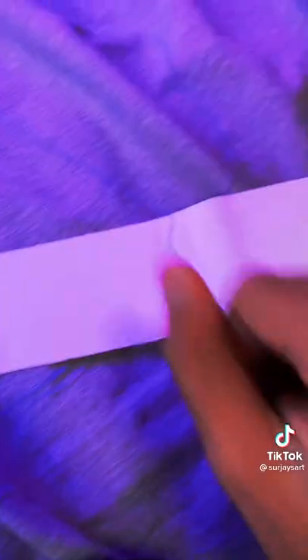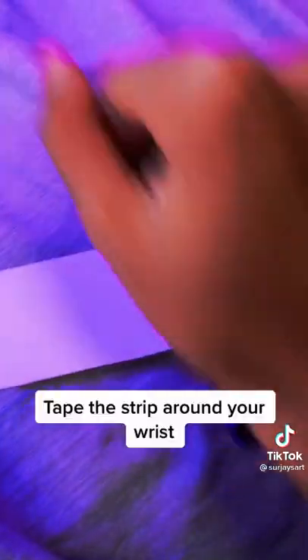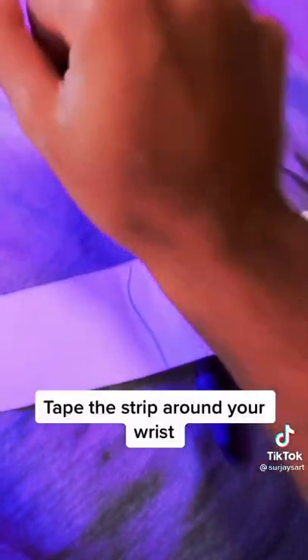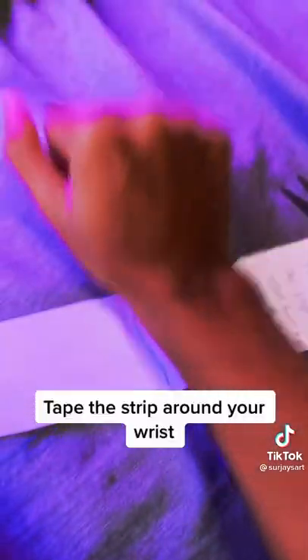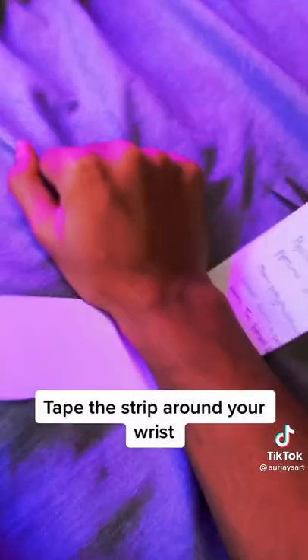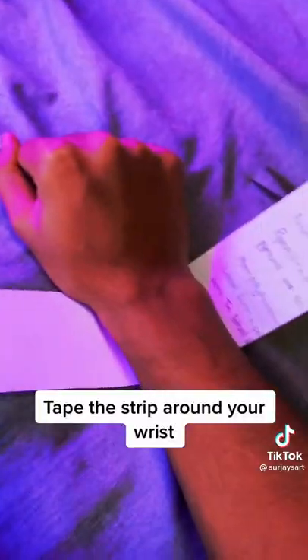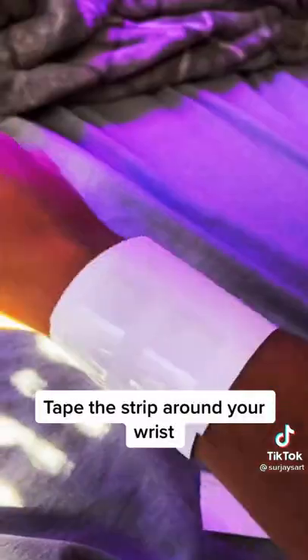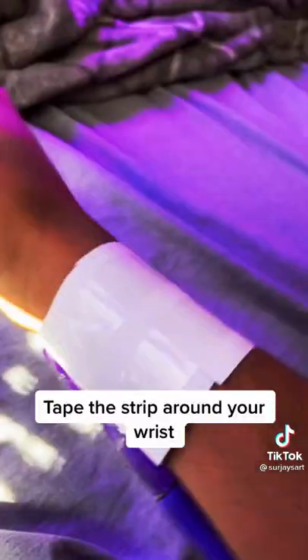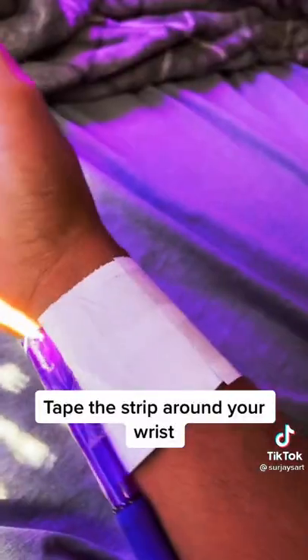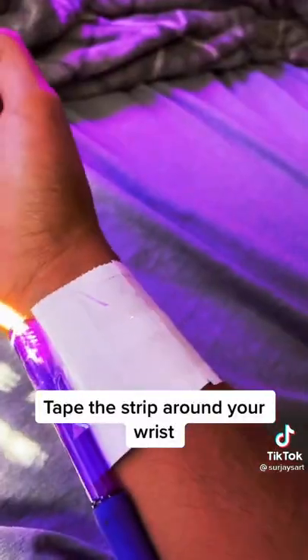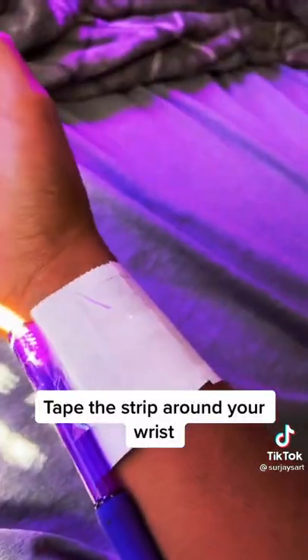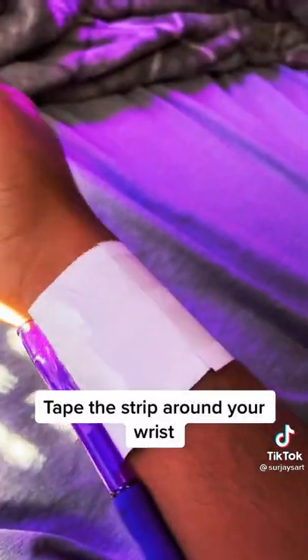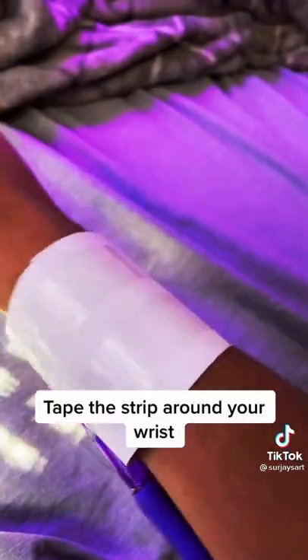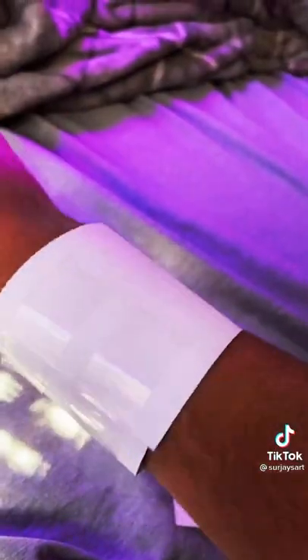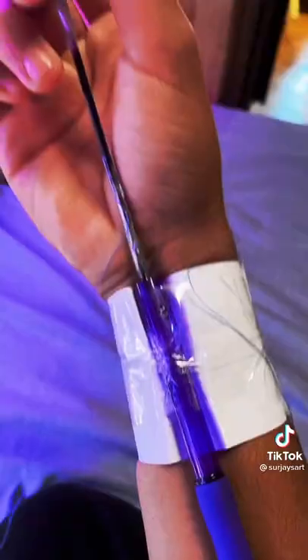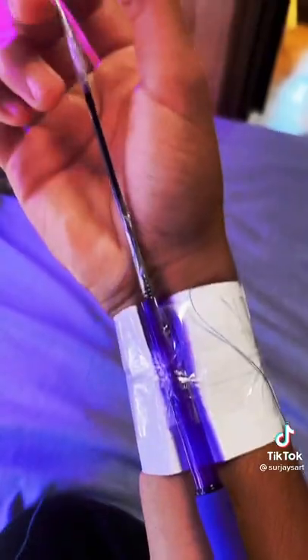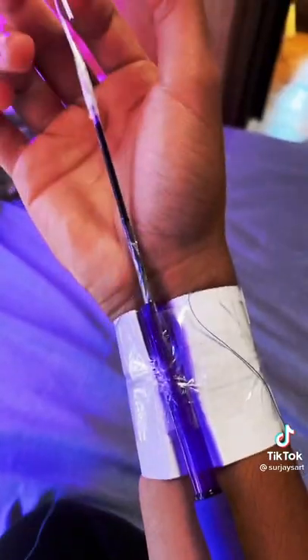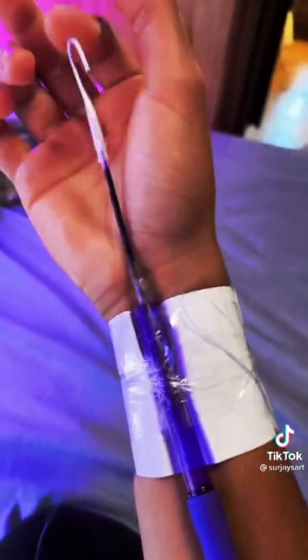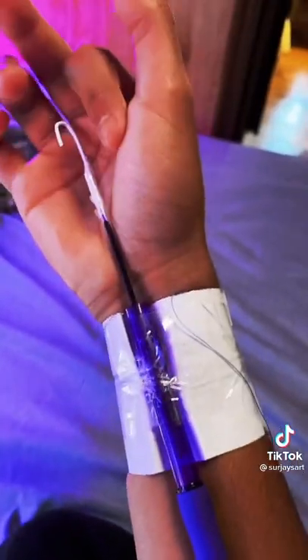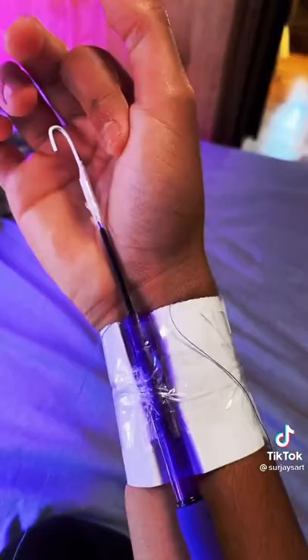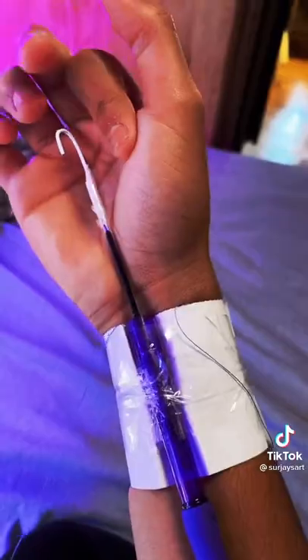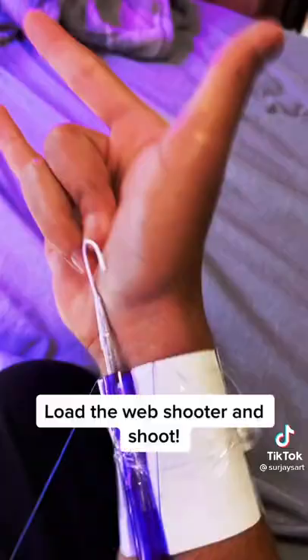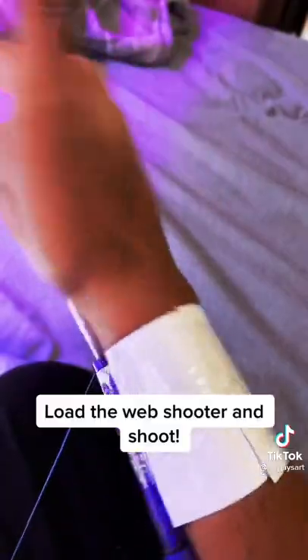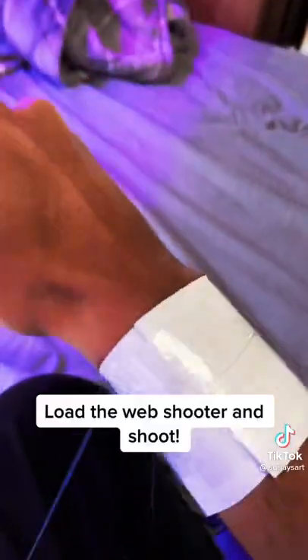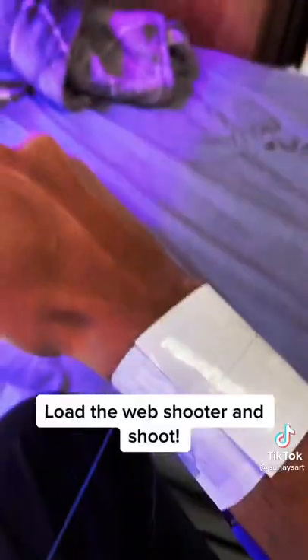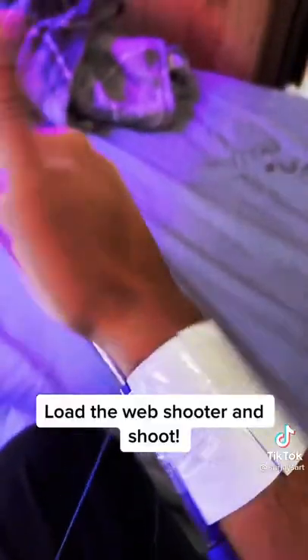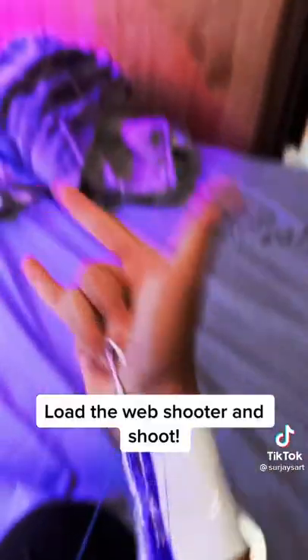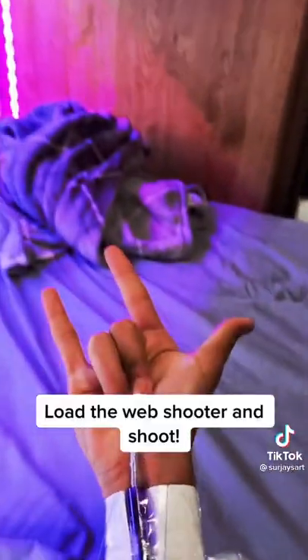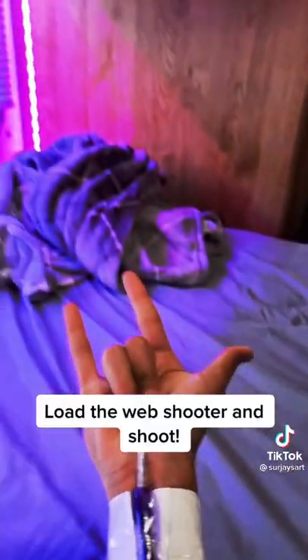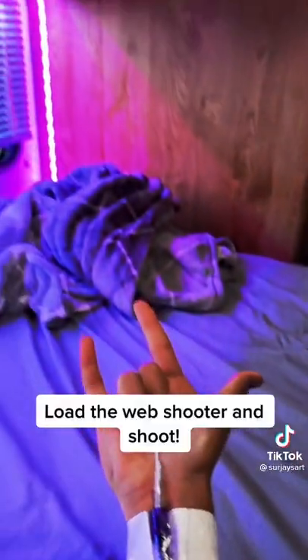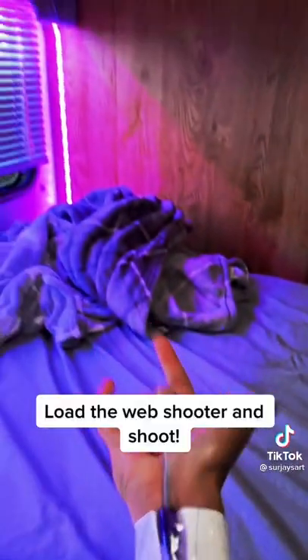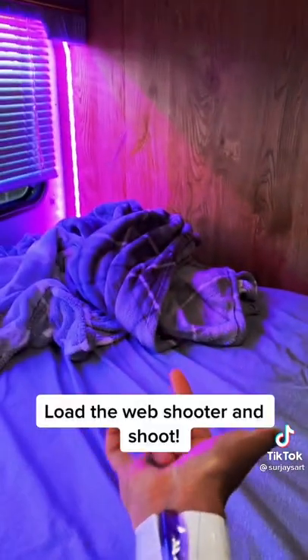Tape the strip around your wrist. Load the web shooter and shoot.